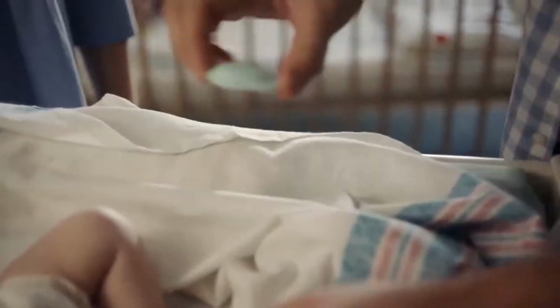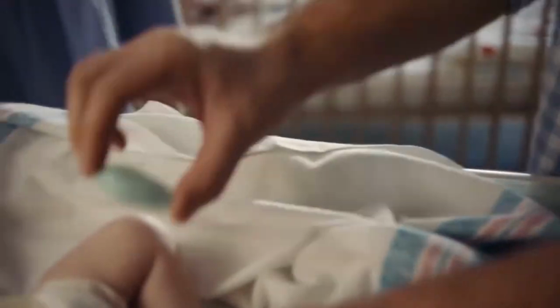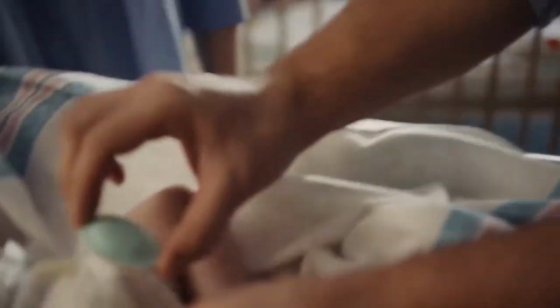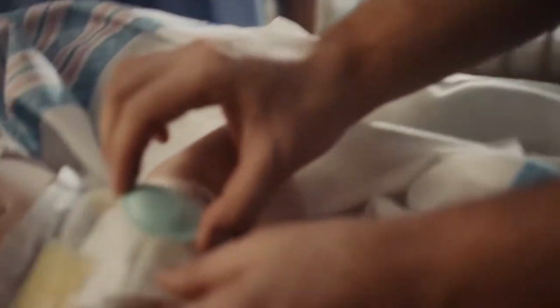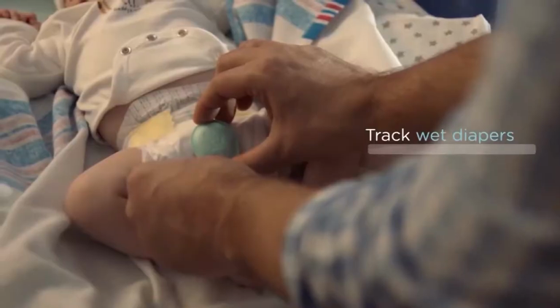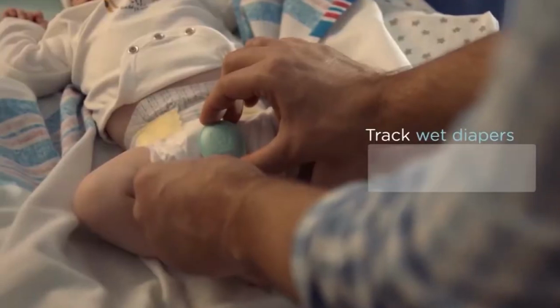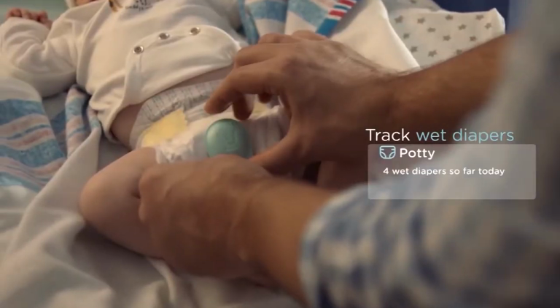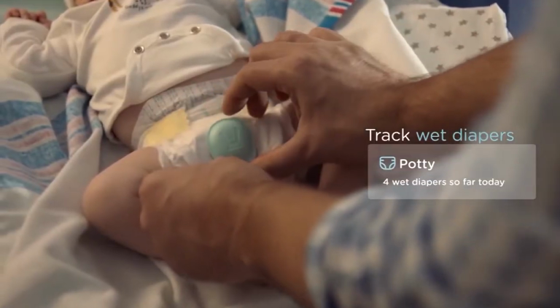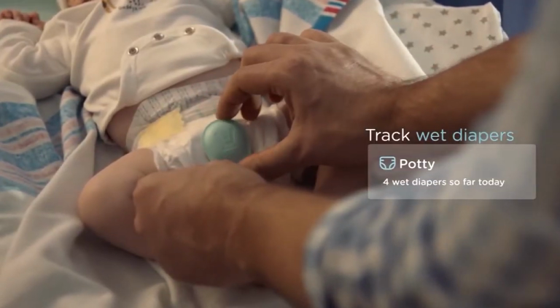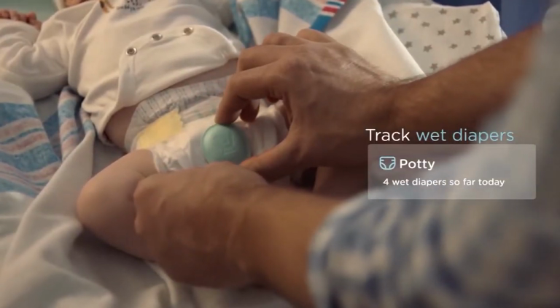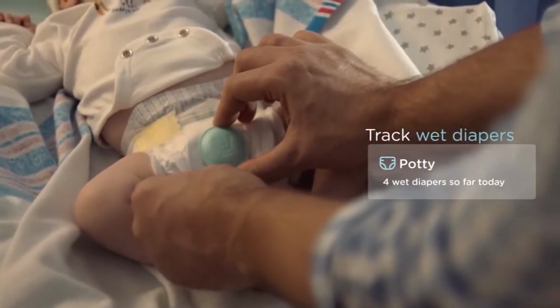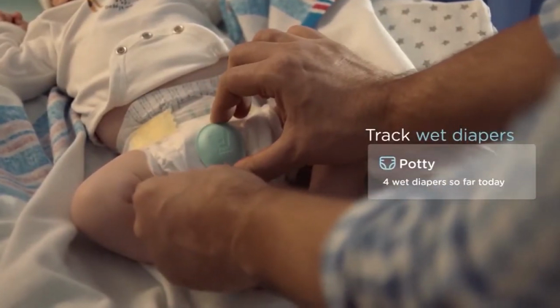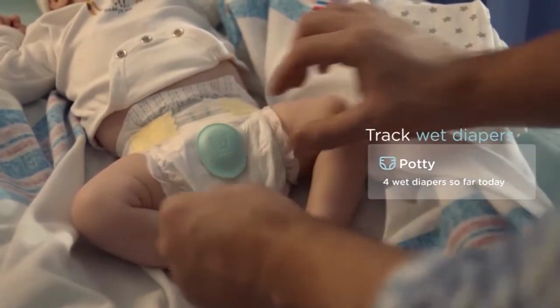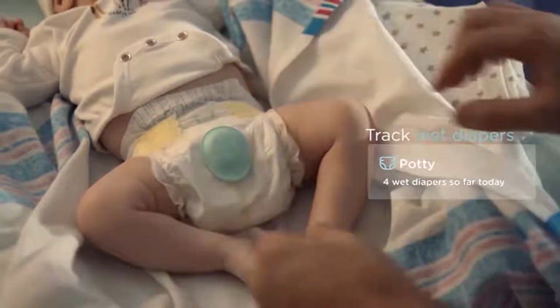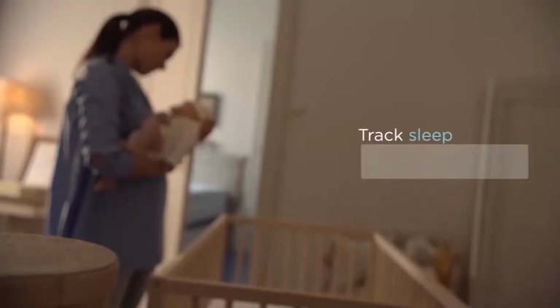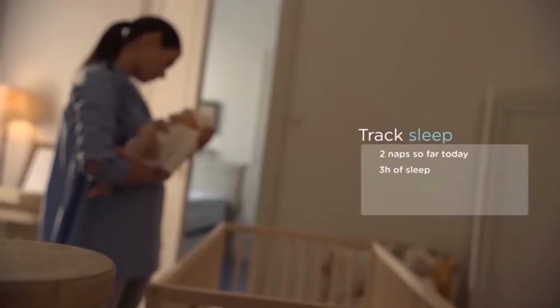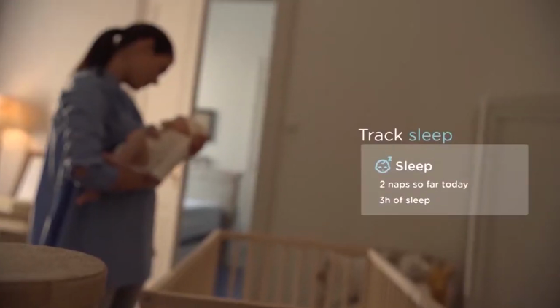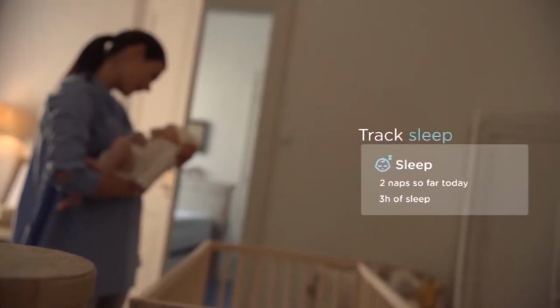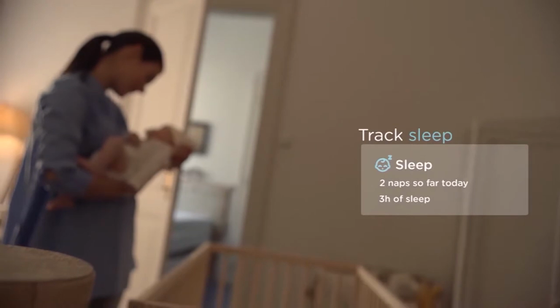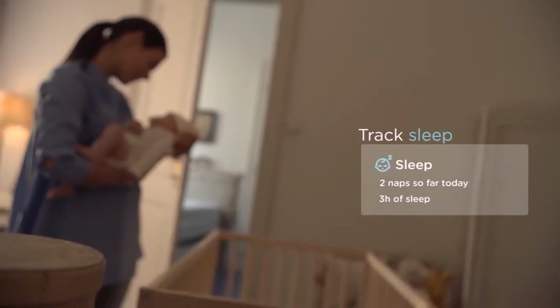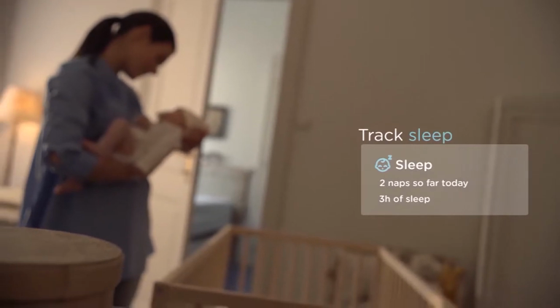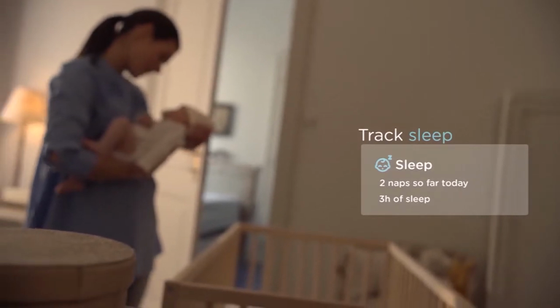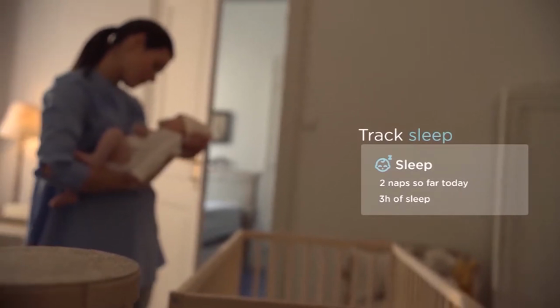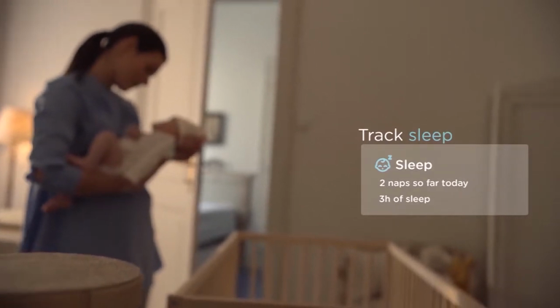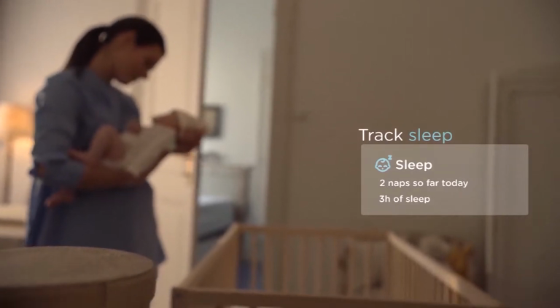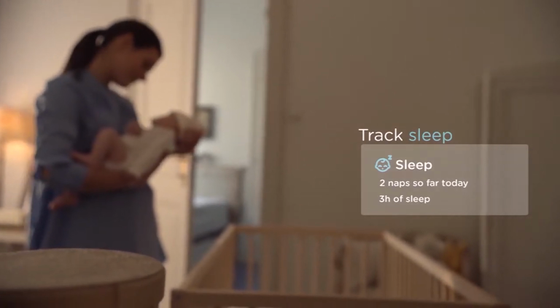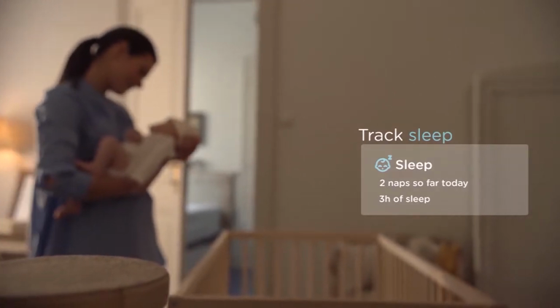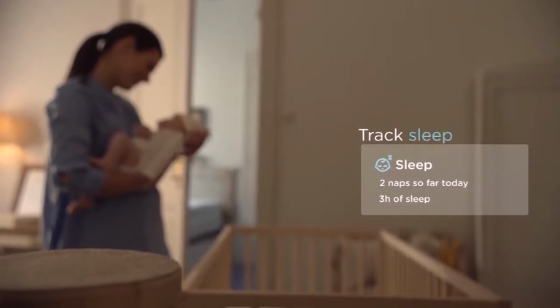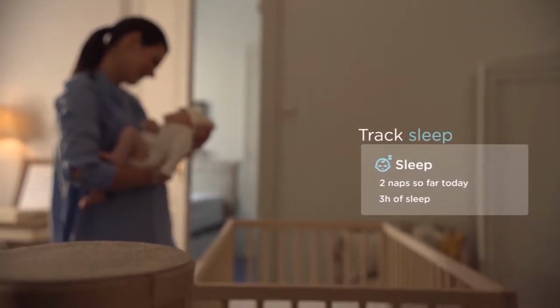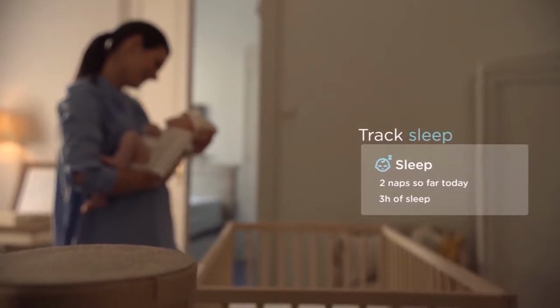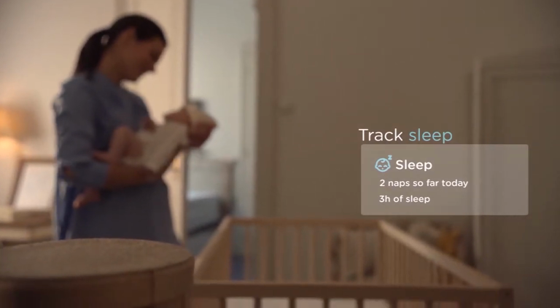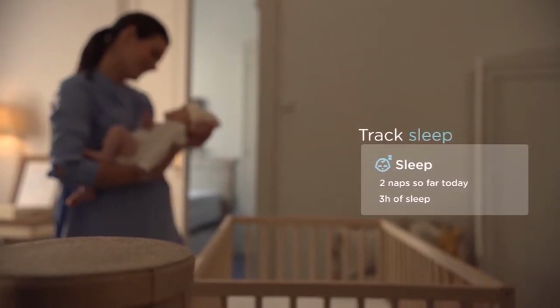The sensor automatically tracks wet diapers and sleep 24-7, so you'll never wonder how much sleep baby's getting.